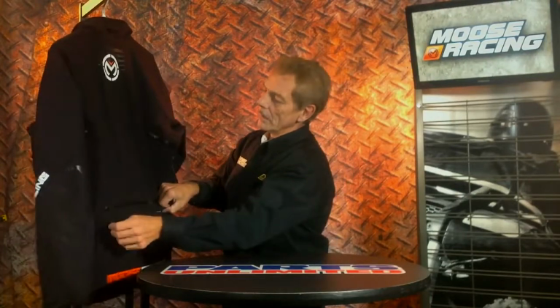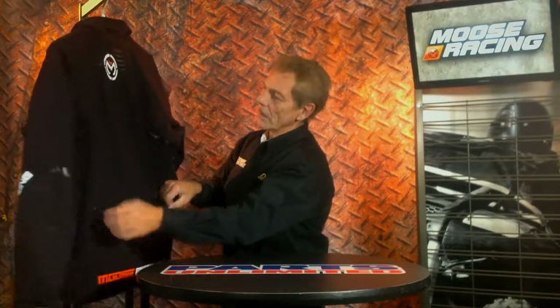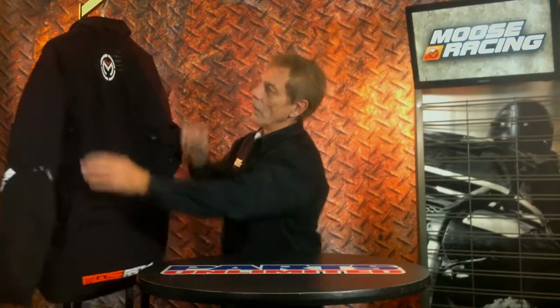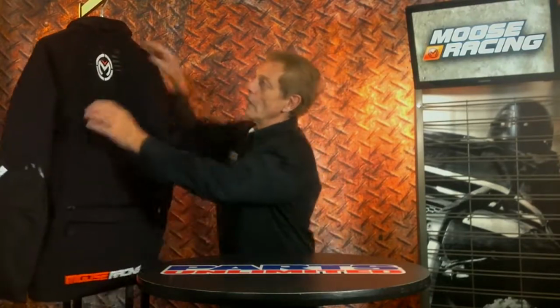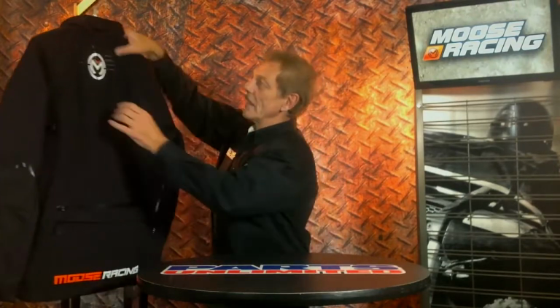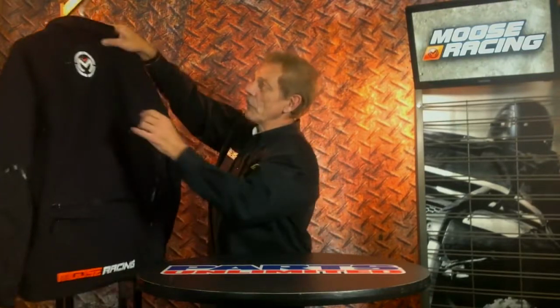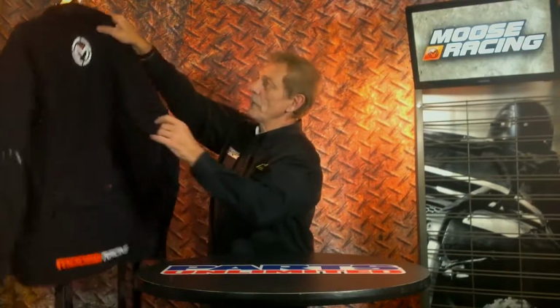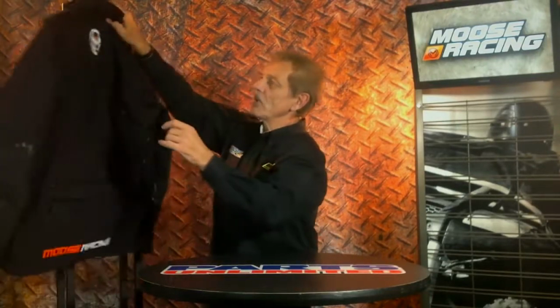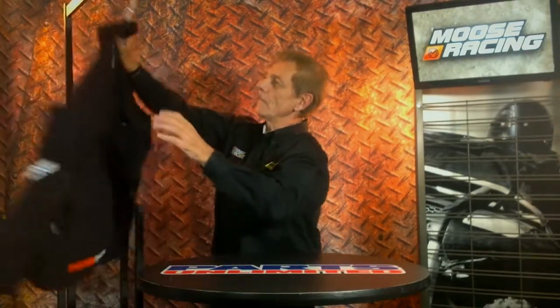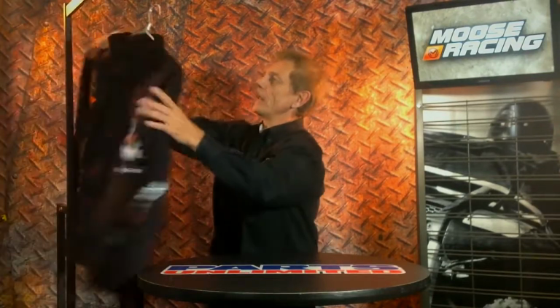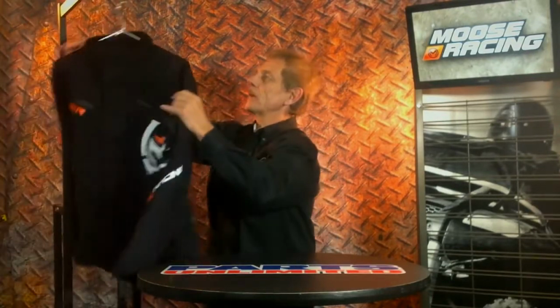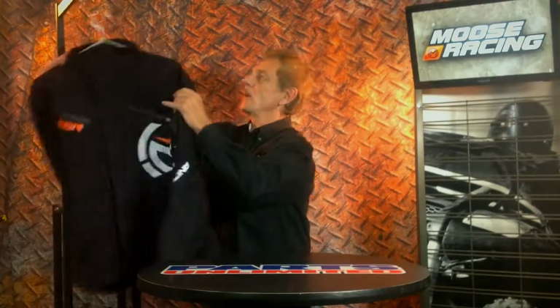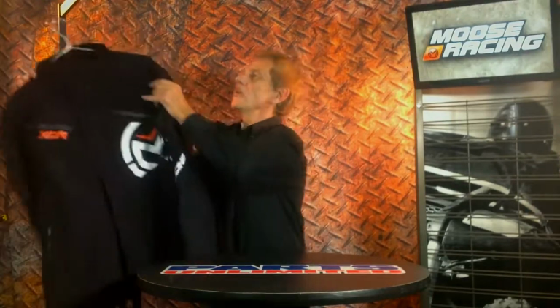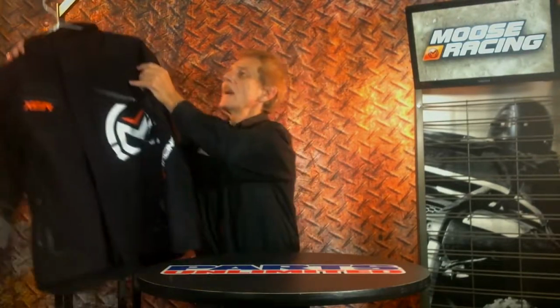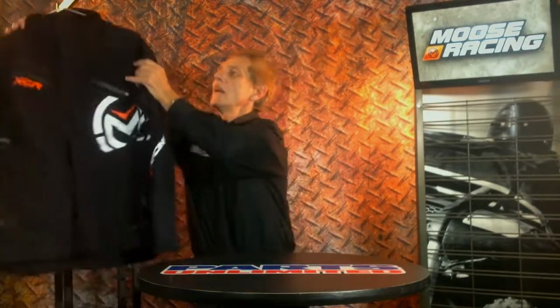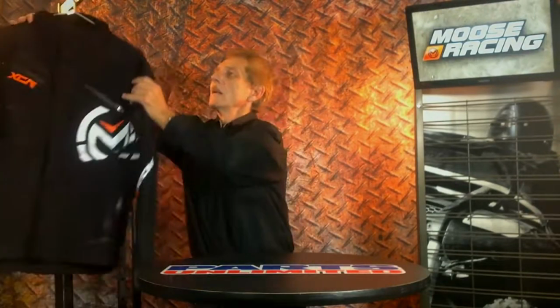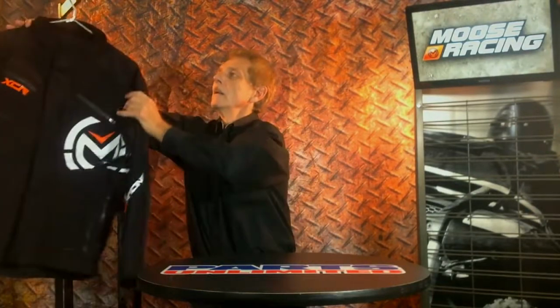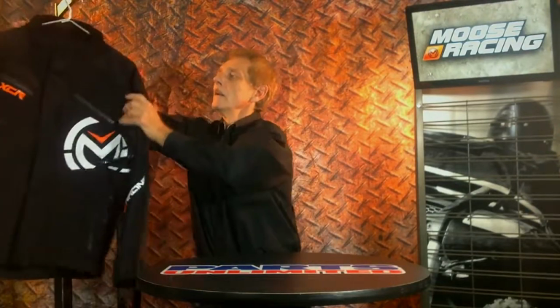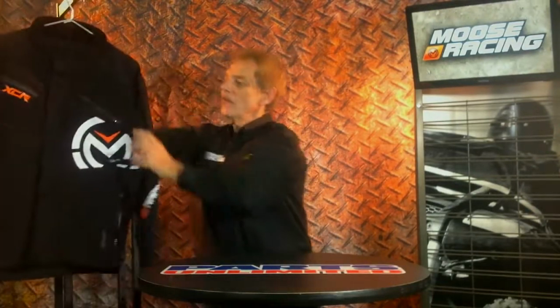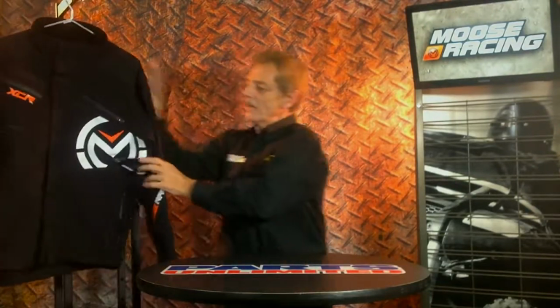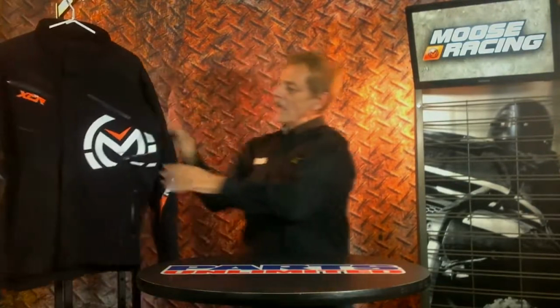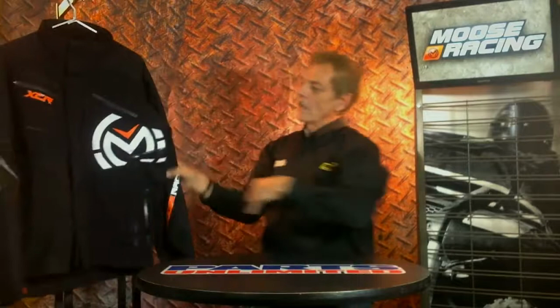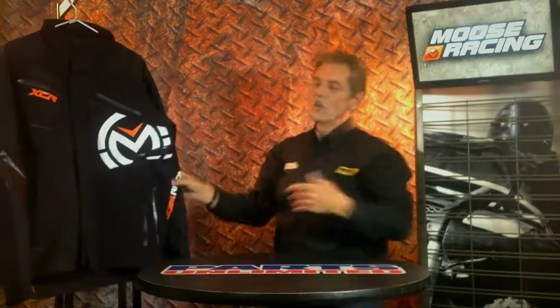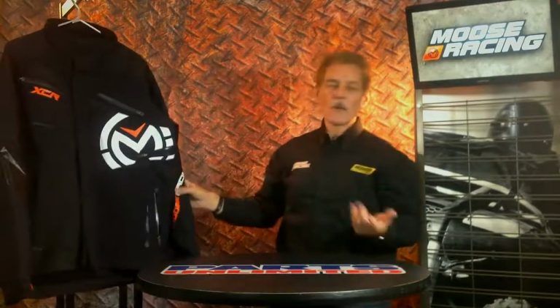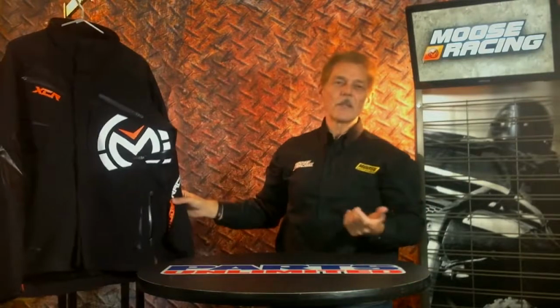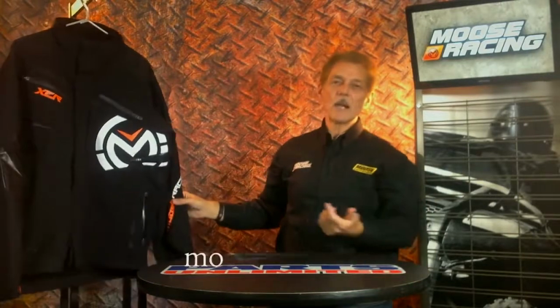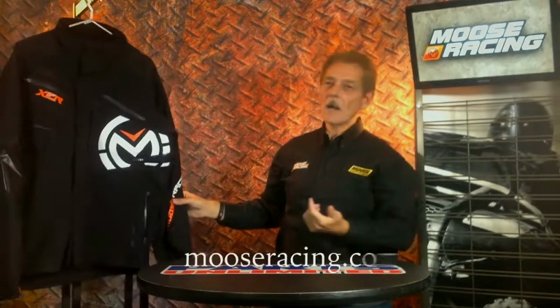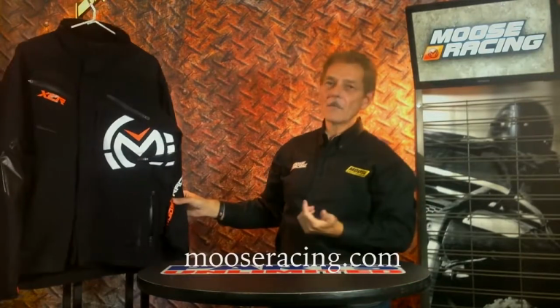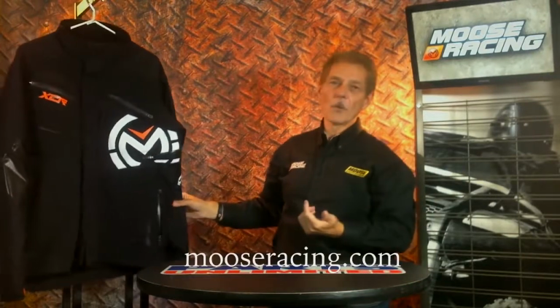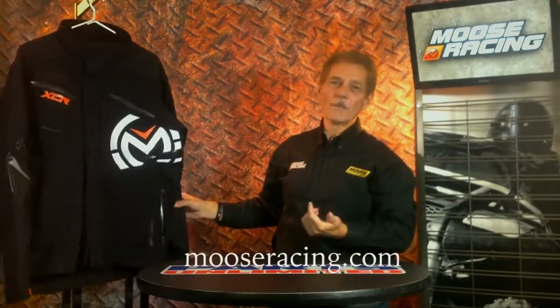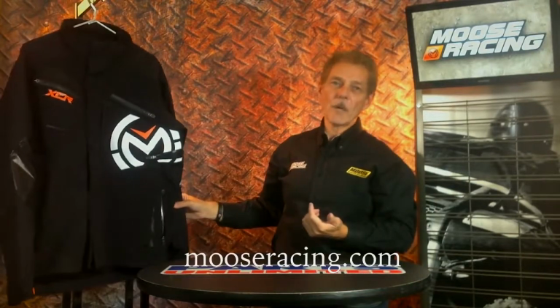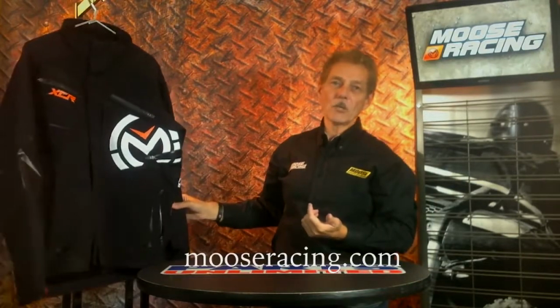So that's pretty much it for the XCR jacket. Check us out on mooseracing.com for more information.